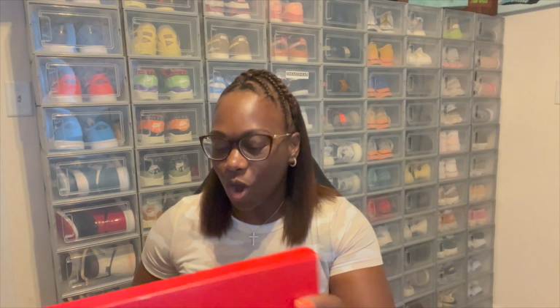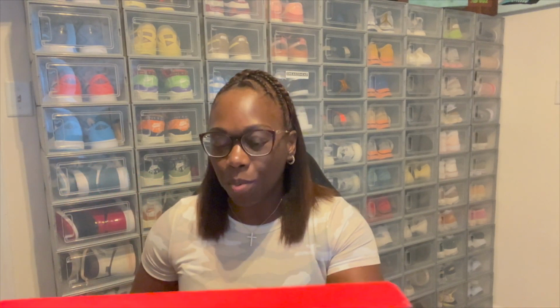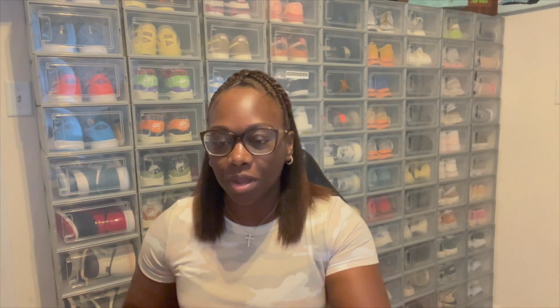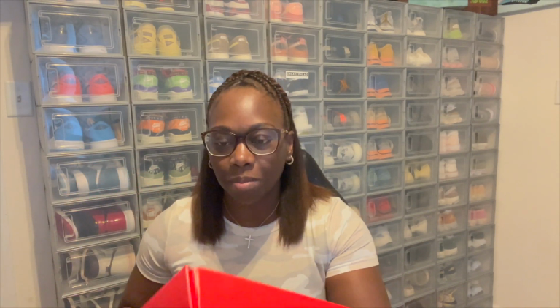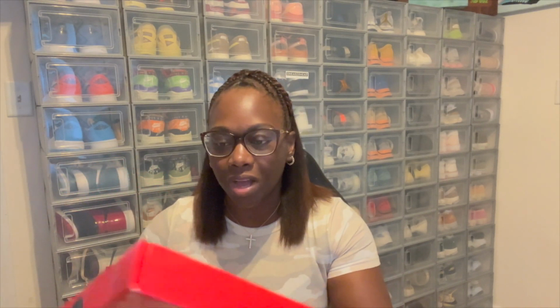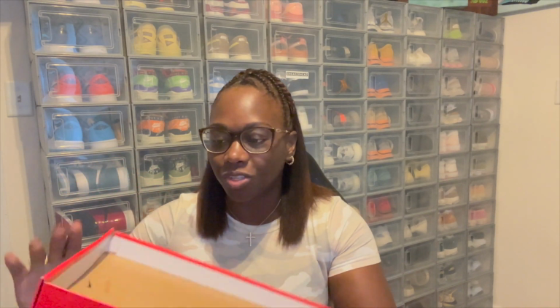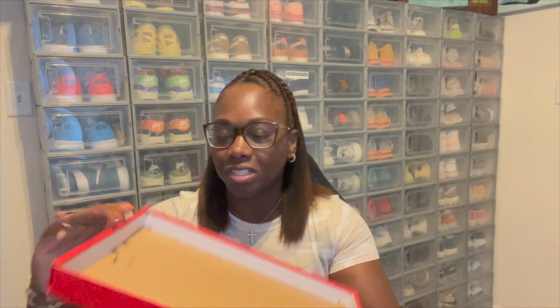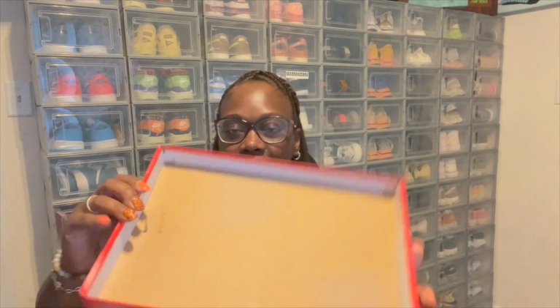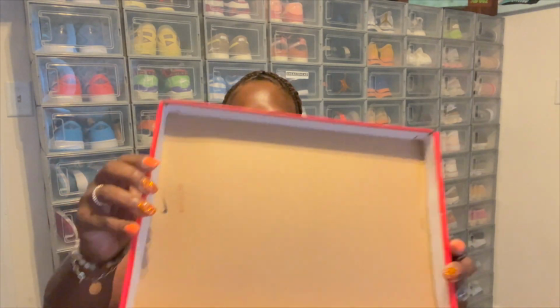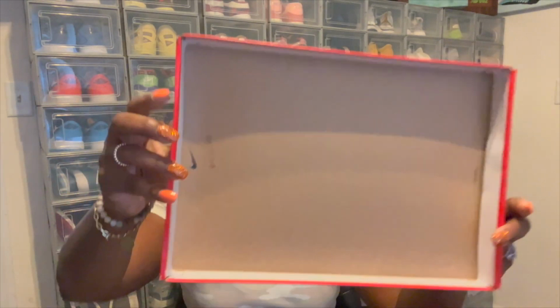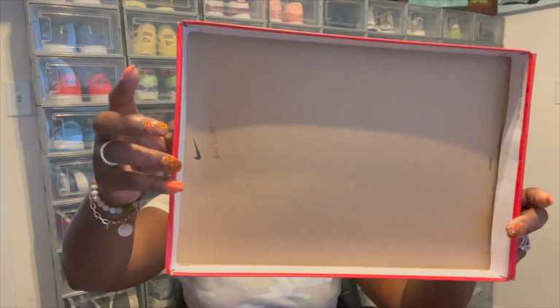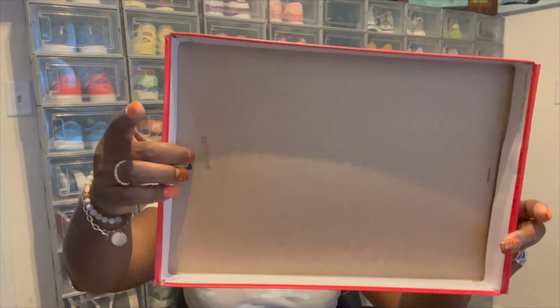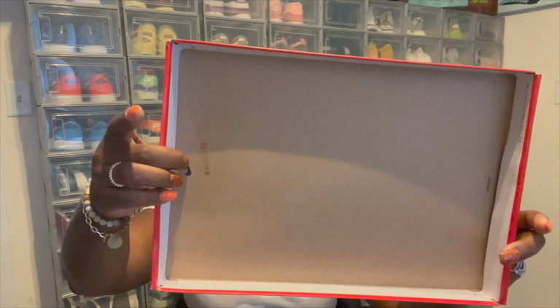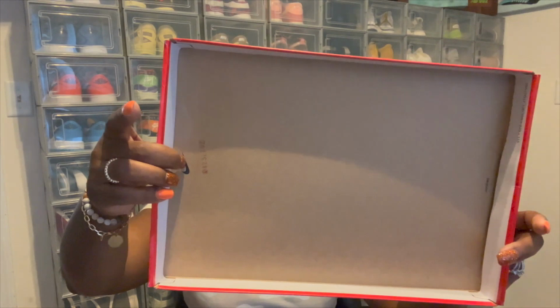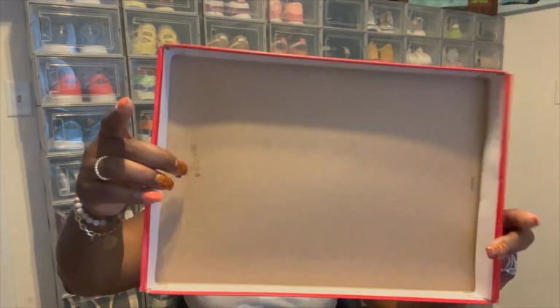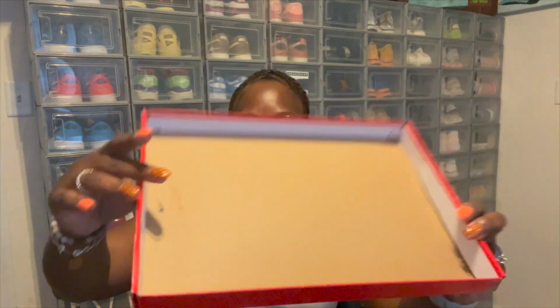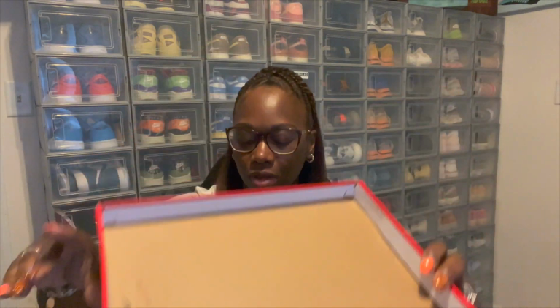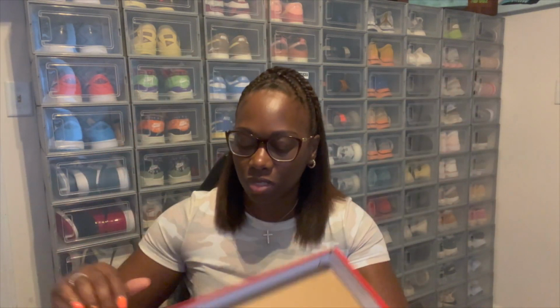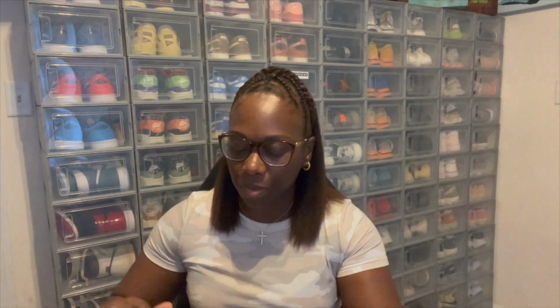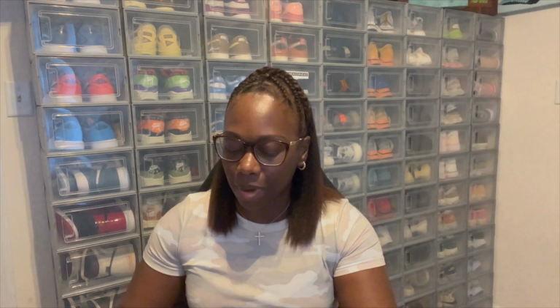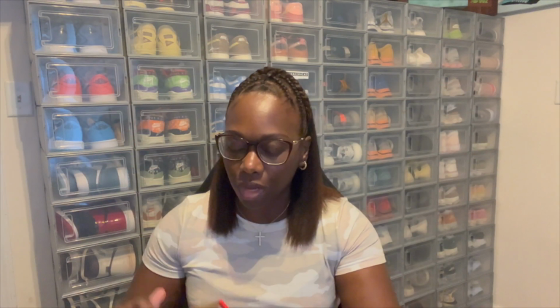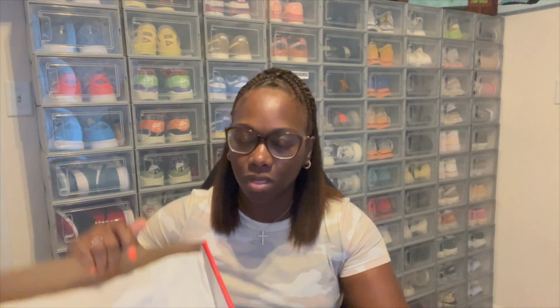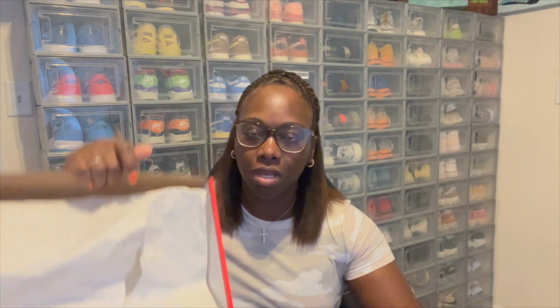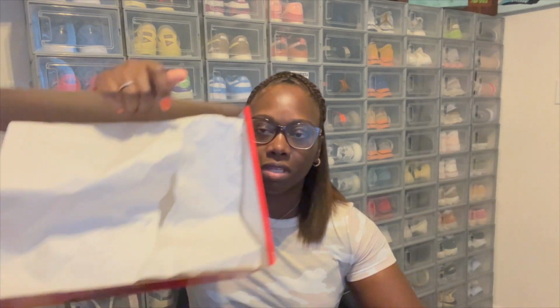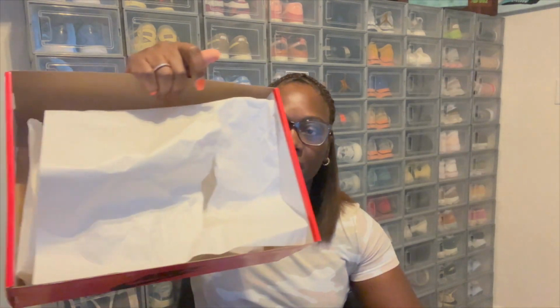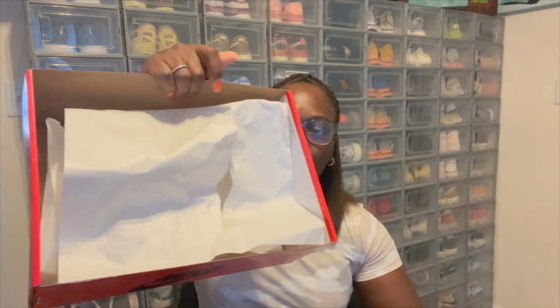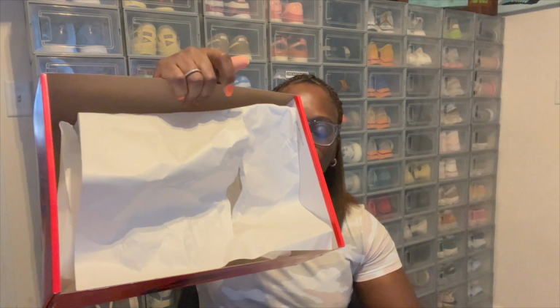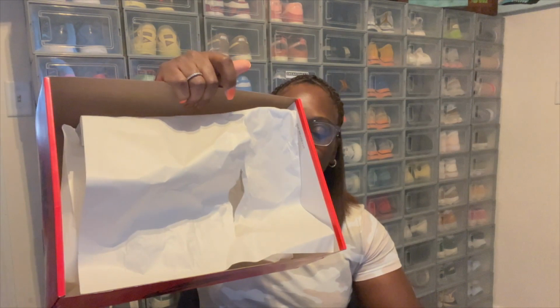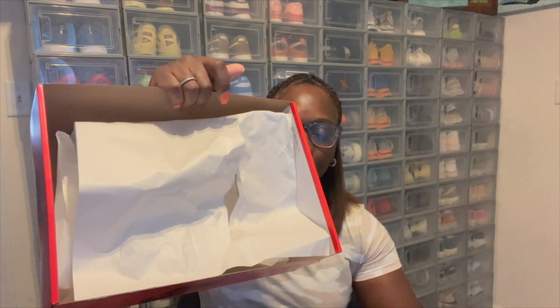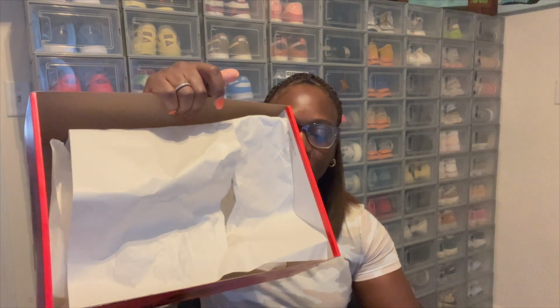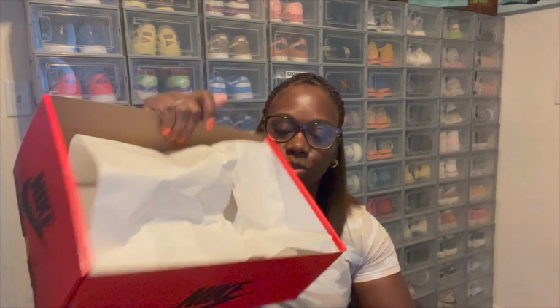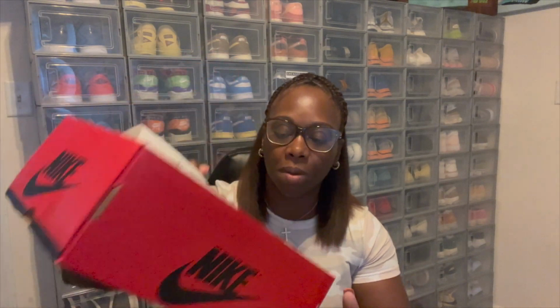Opening up the box, you got your same normal standard approval right here on top of the box. Same normal cream tissue paper.